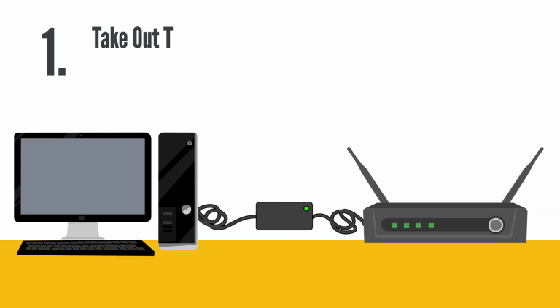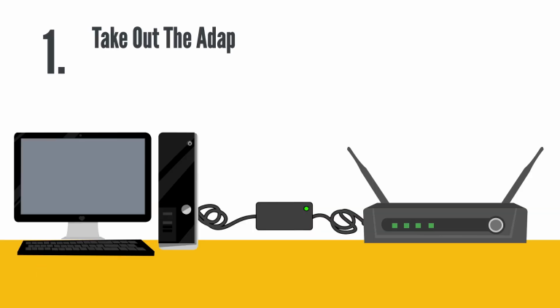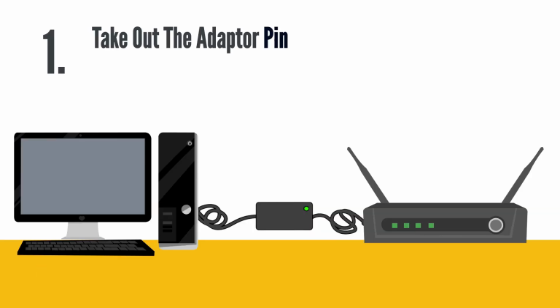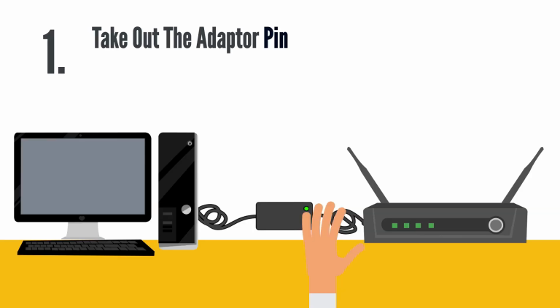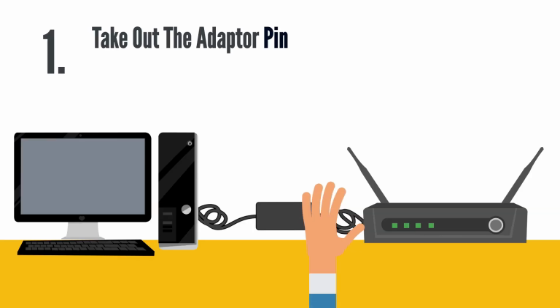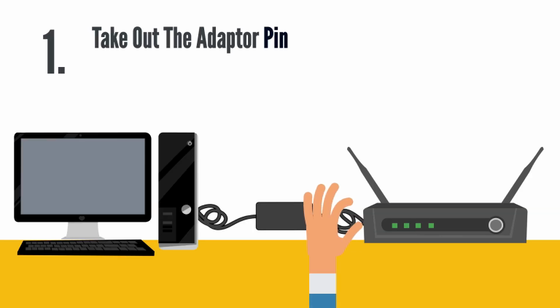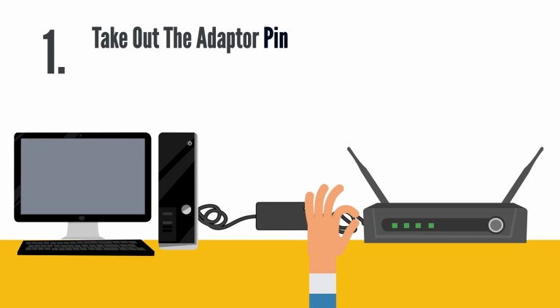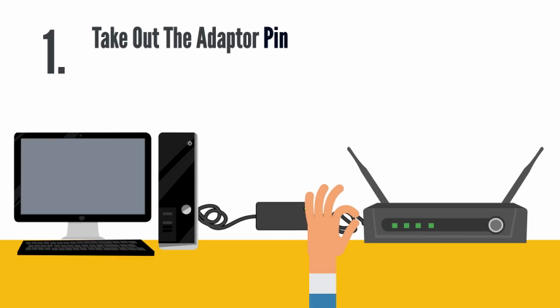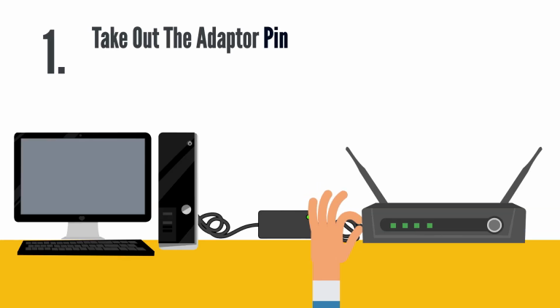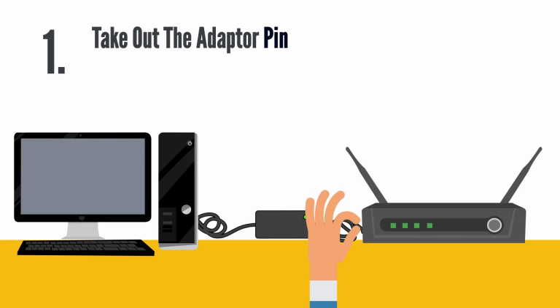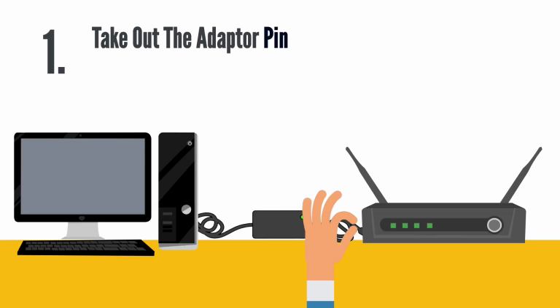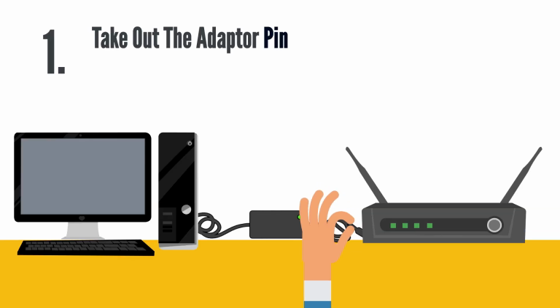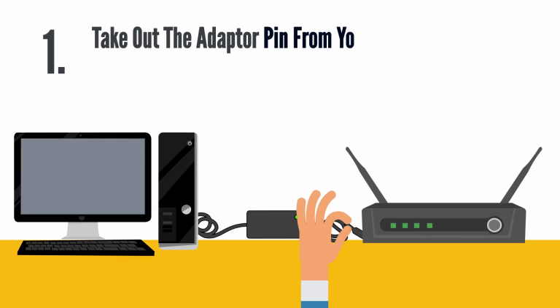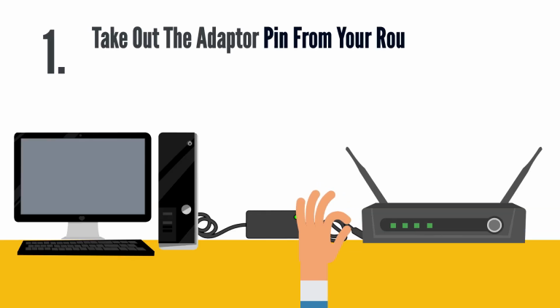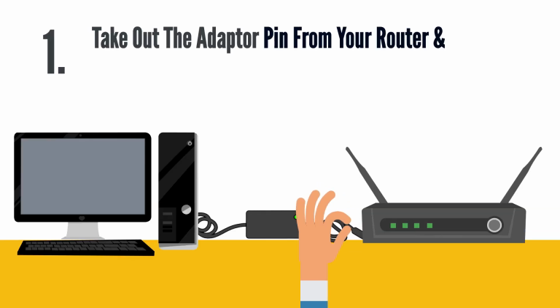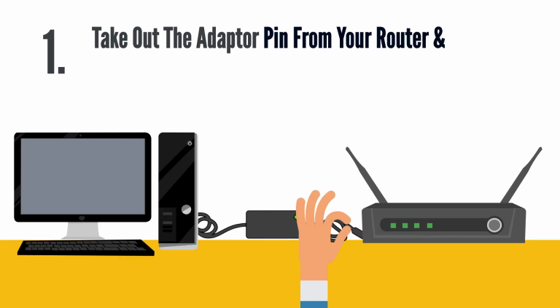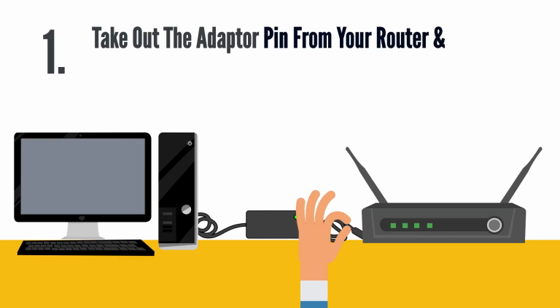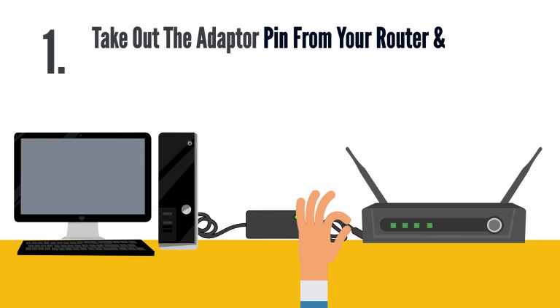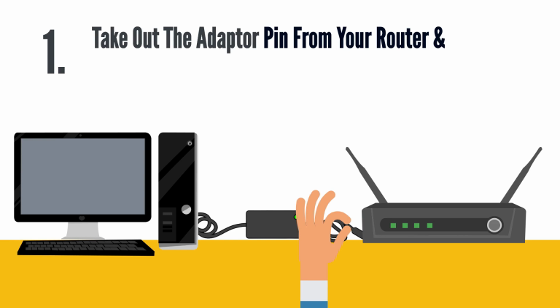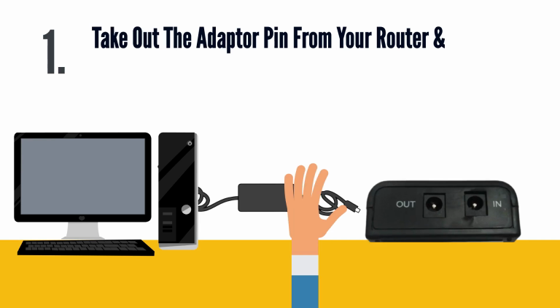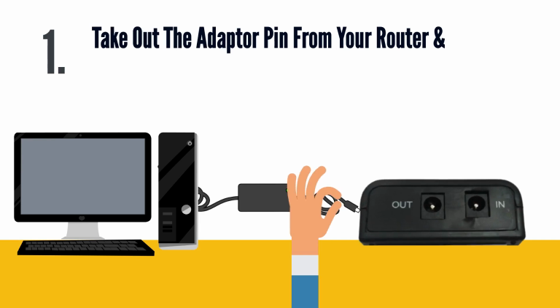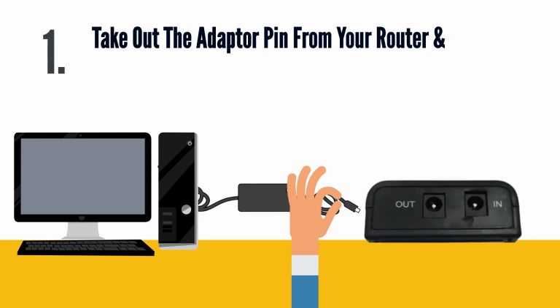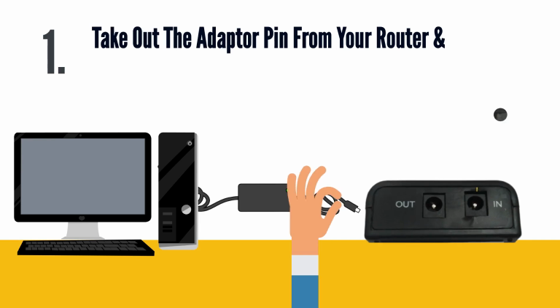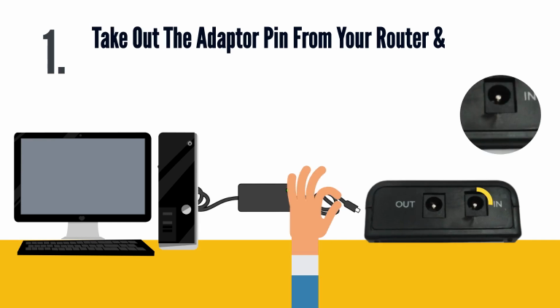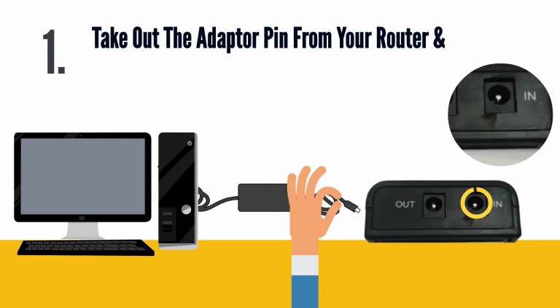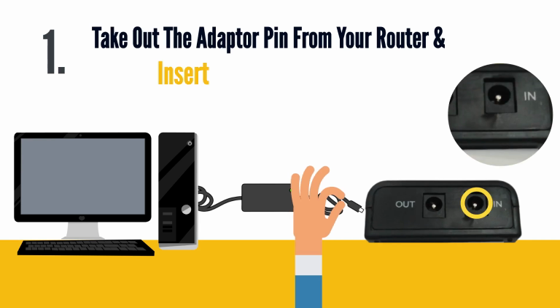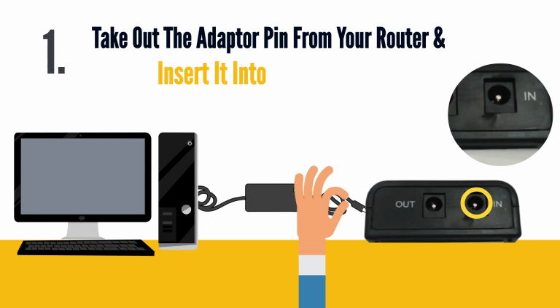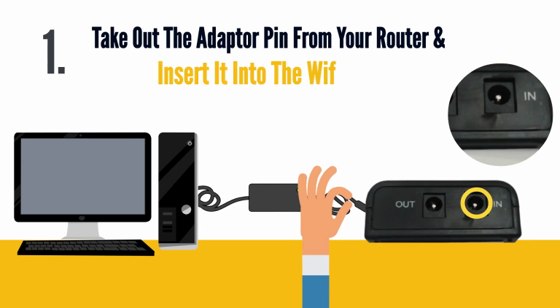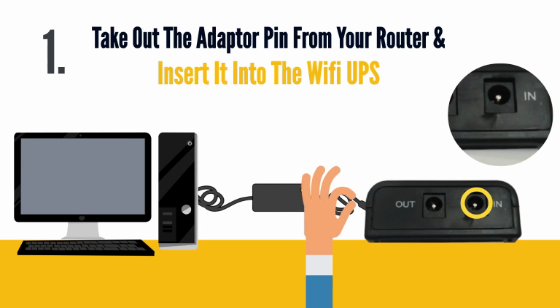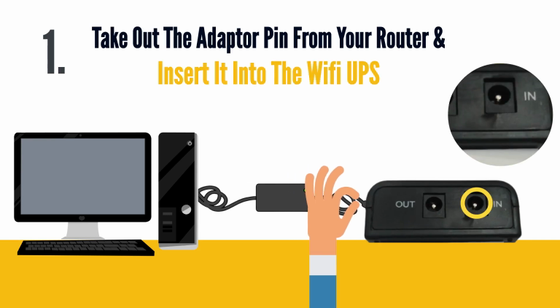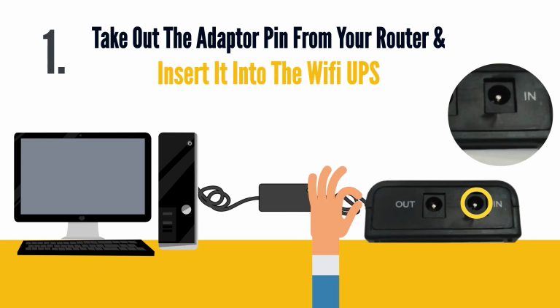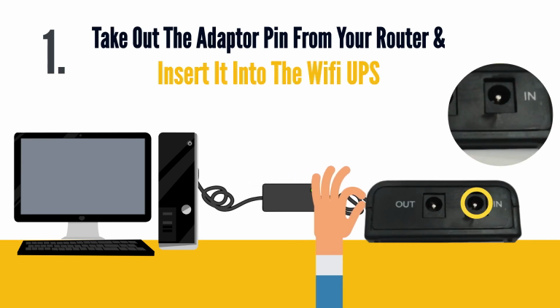Step 1: Take out the adapter pin from your router and insert it in the Wi-Fi UPS input slot.